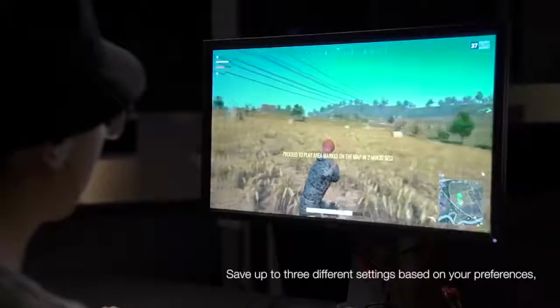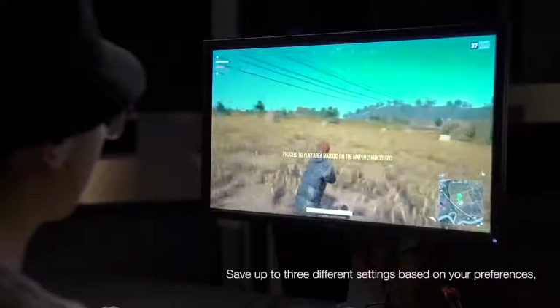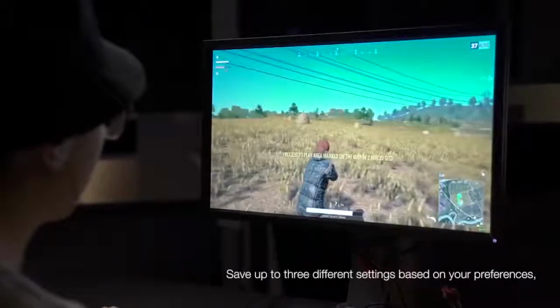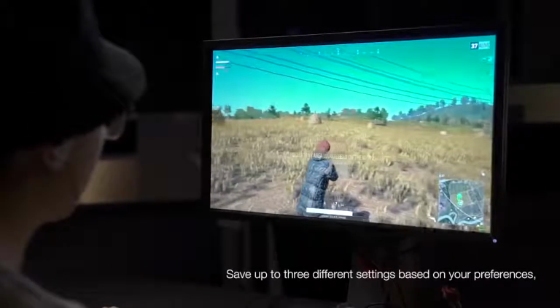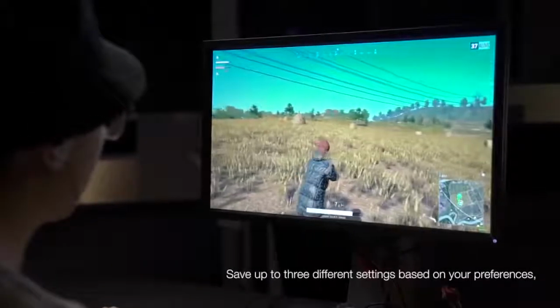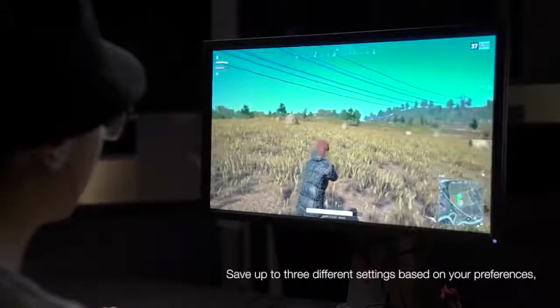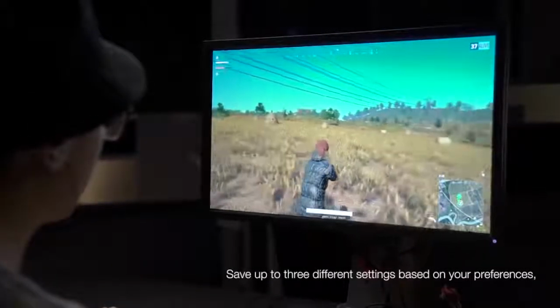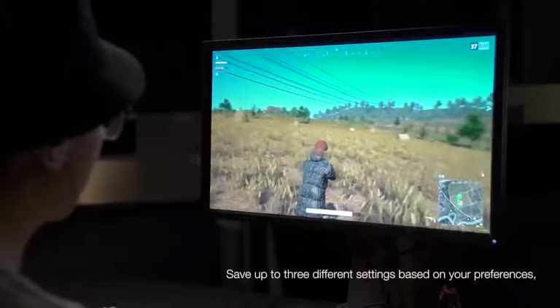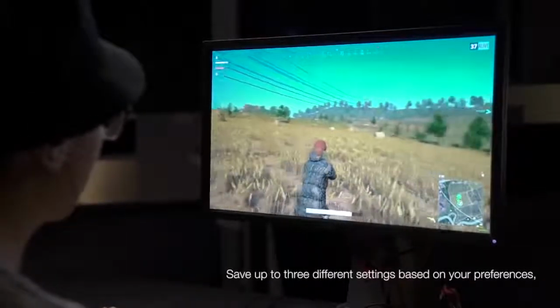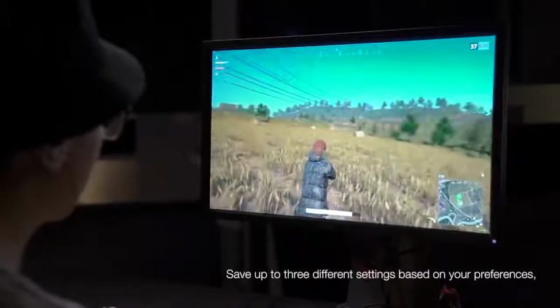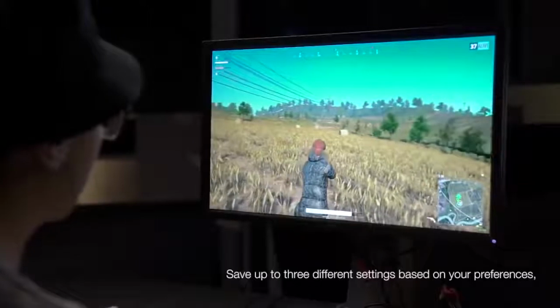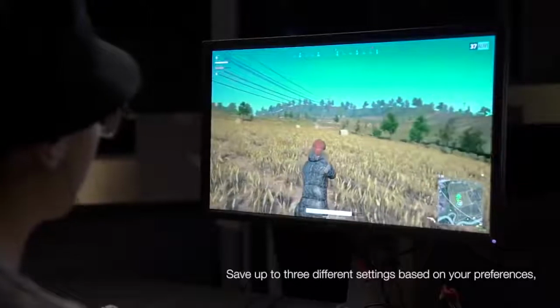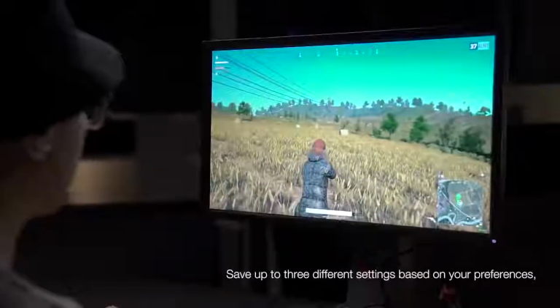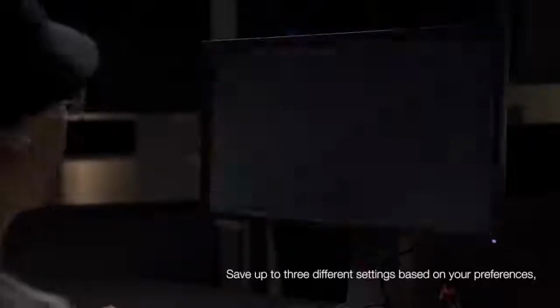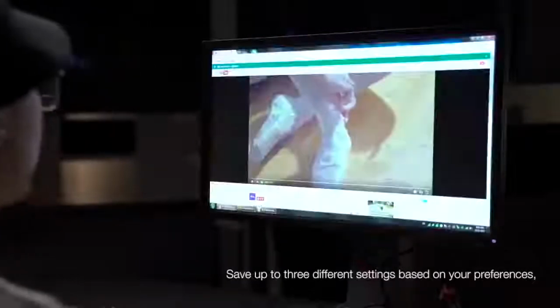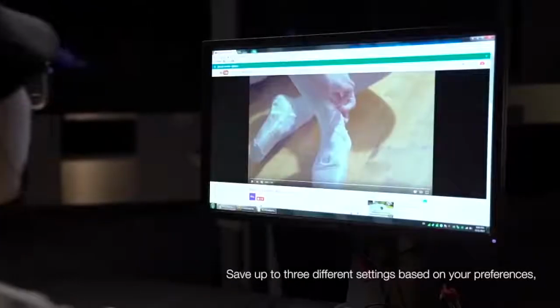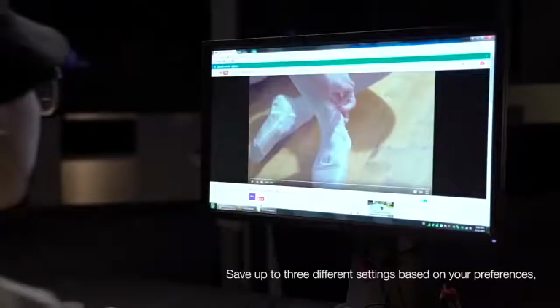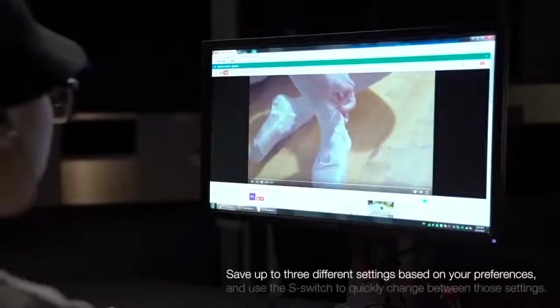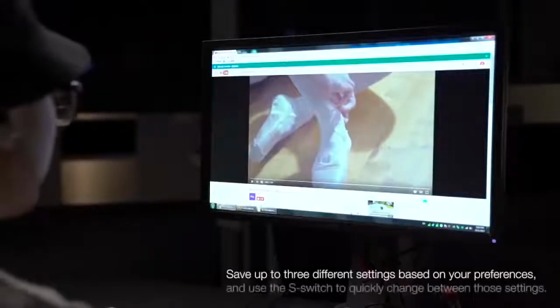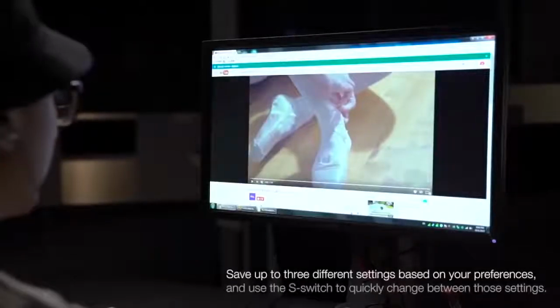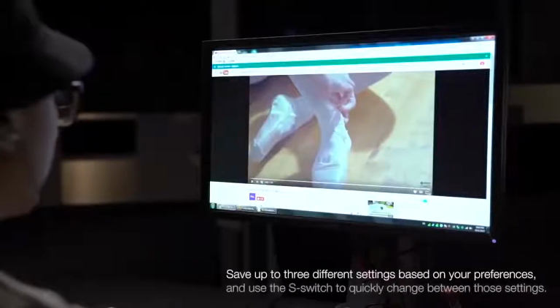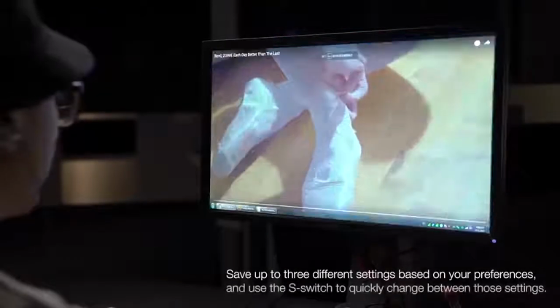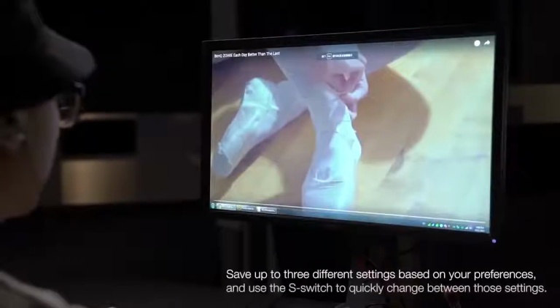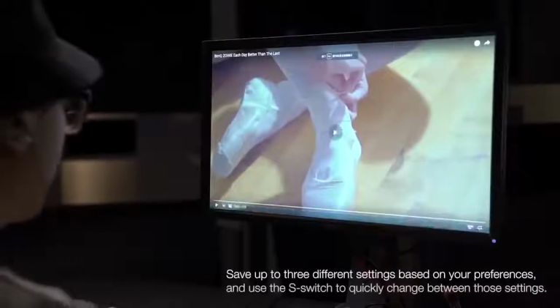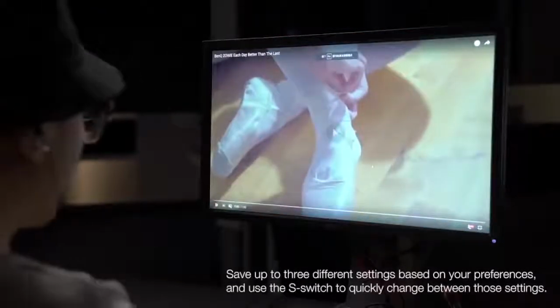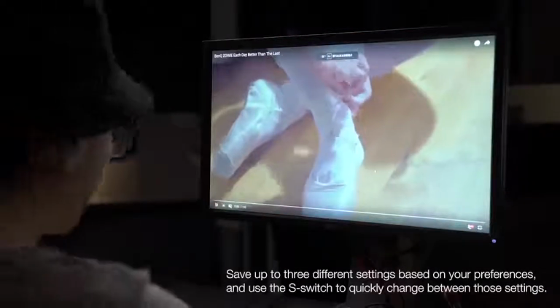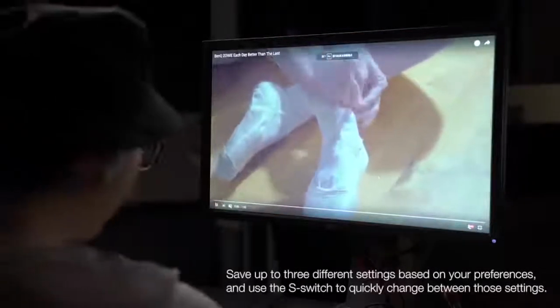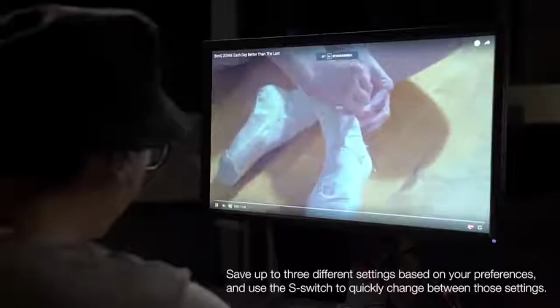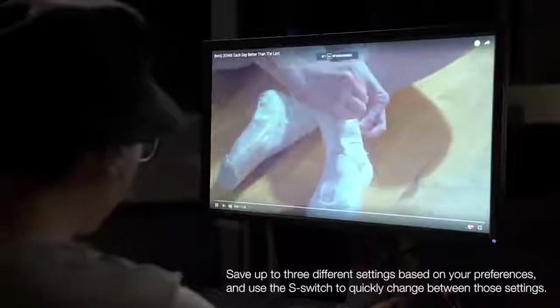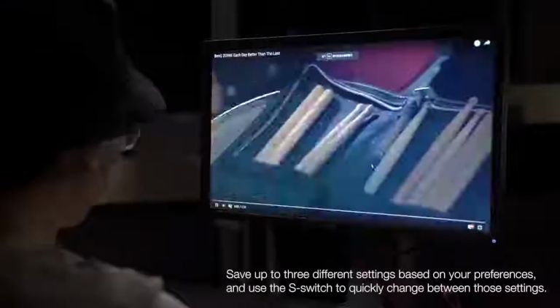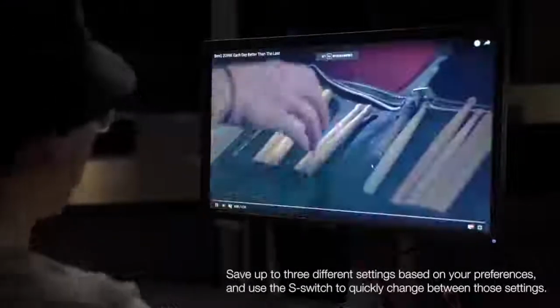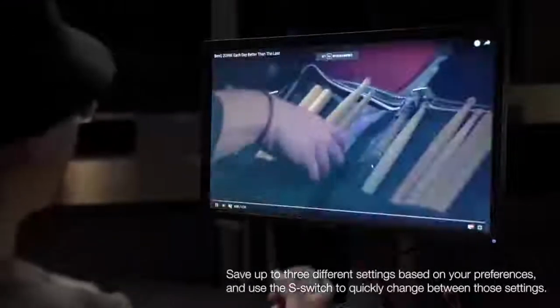Save up to three different settings based on your preferences, and use the S switch to quickly change between those settings.